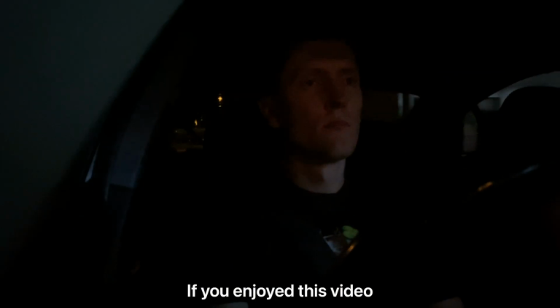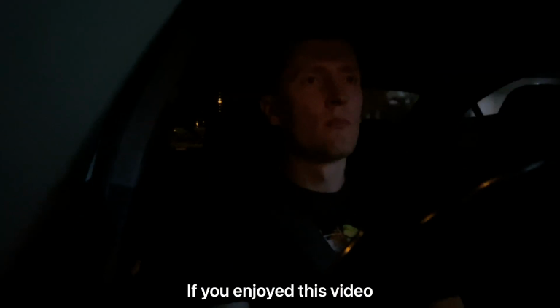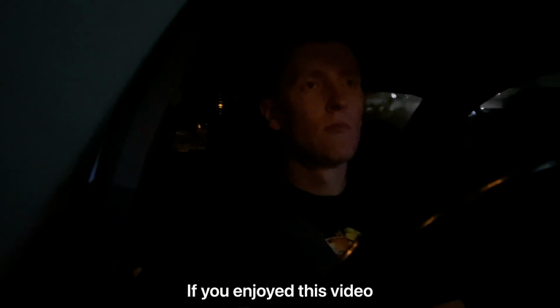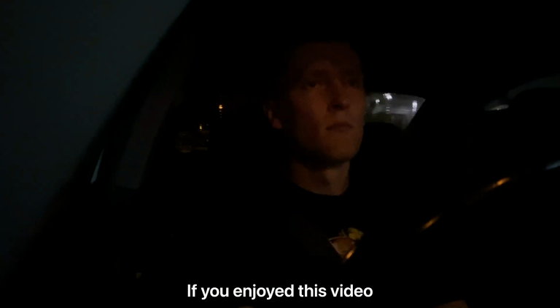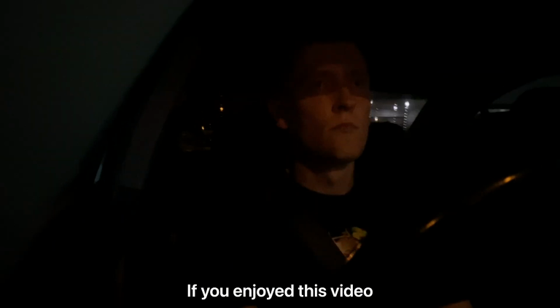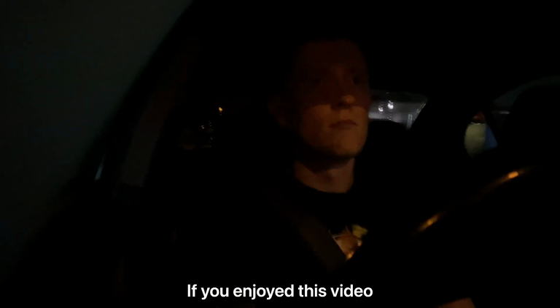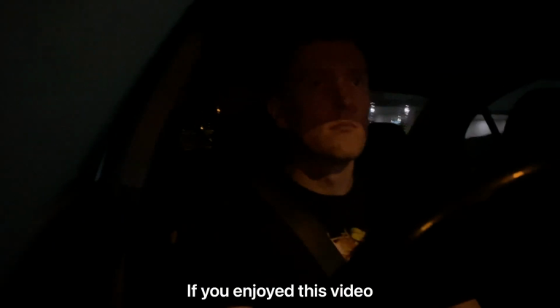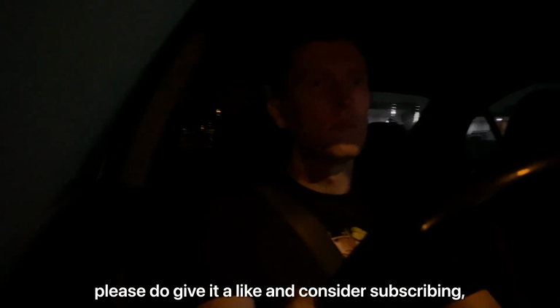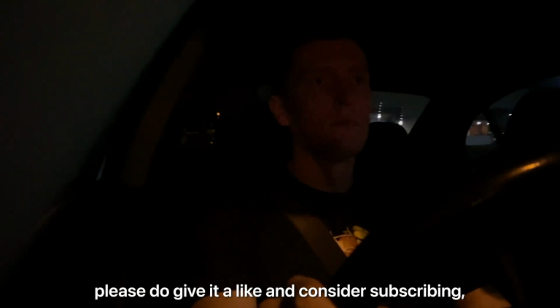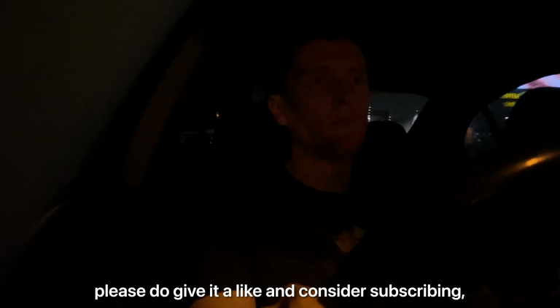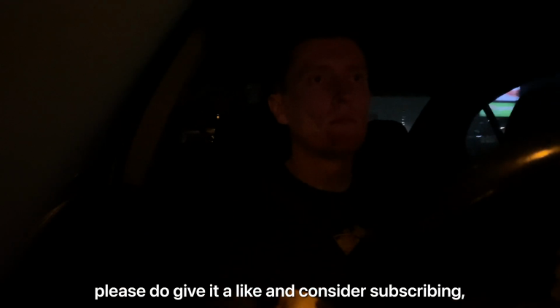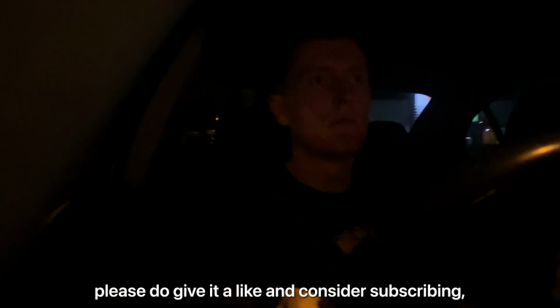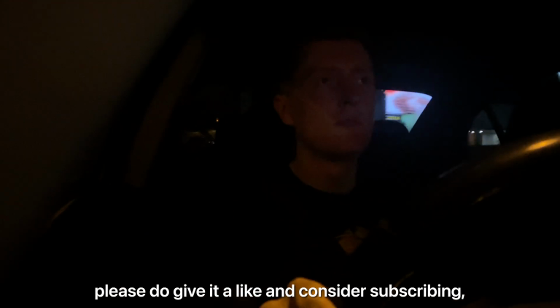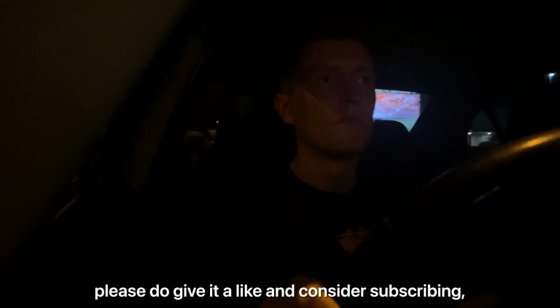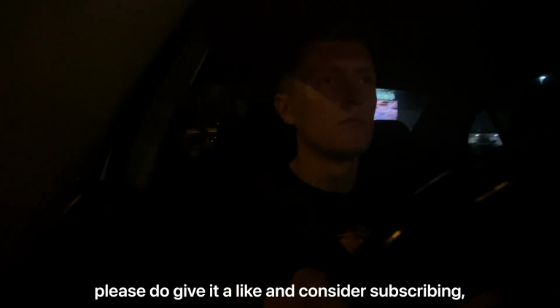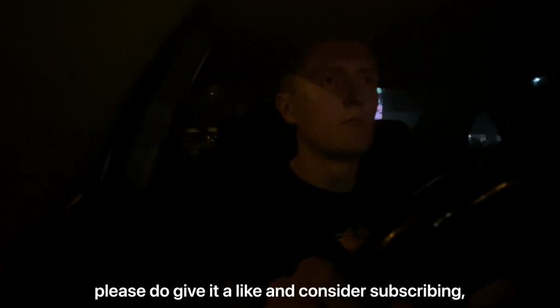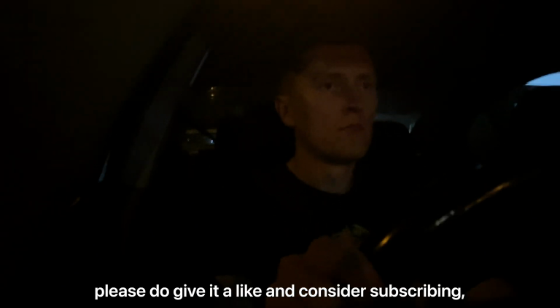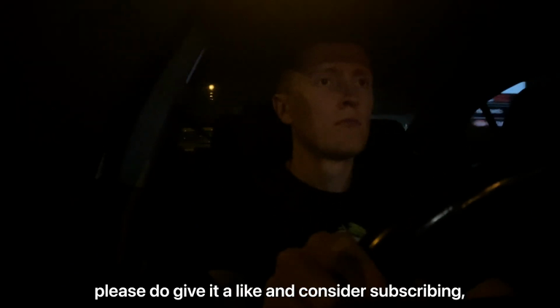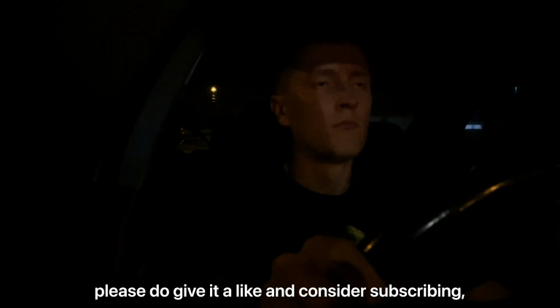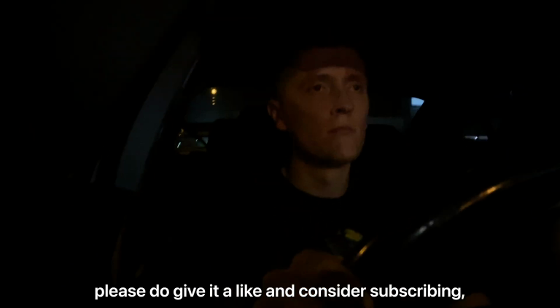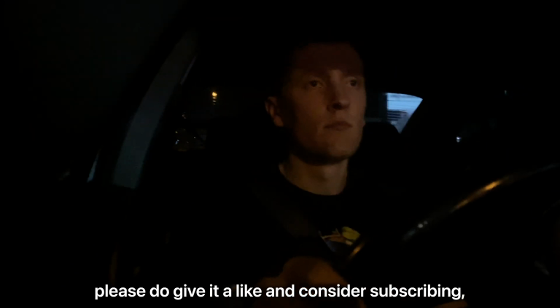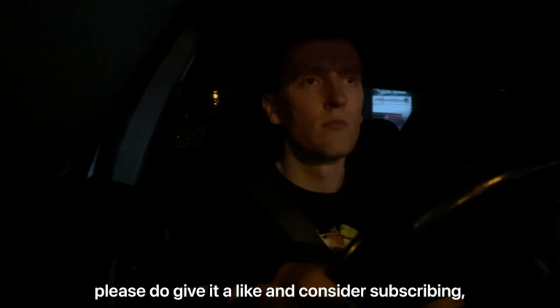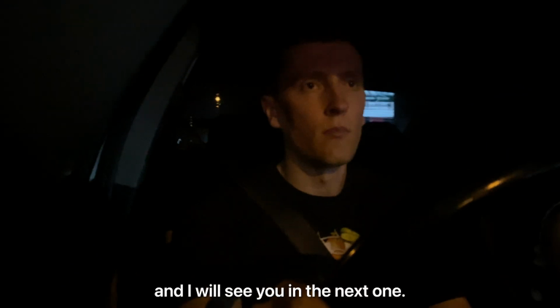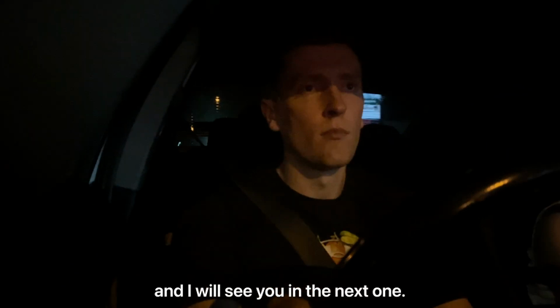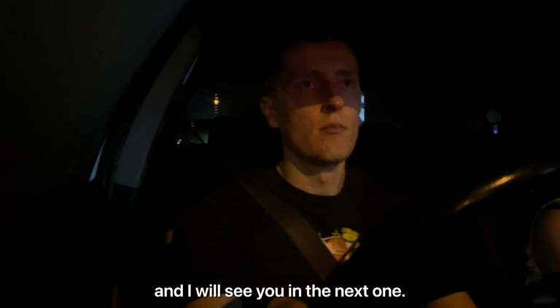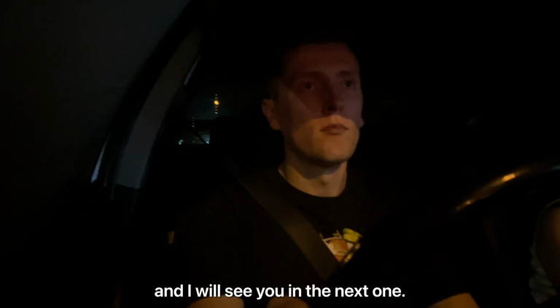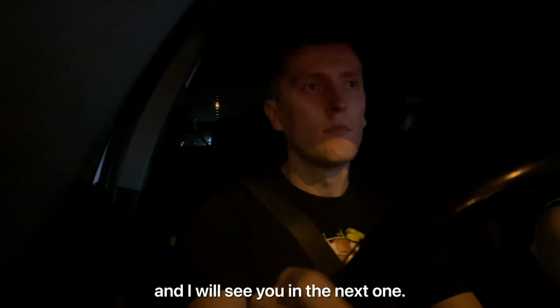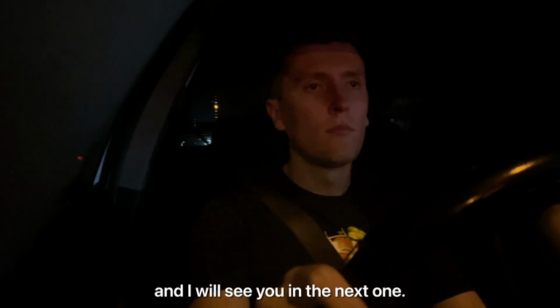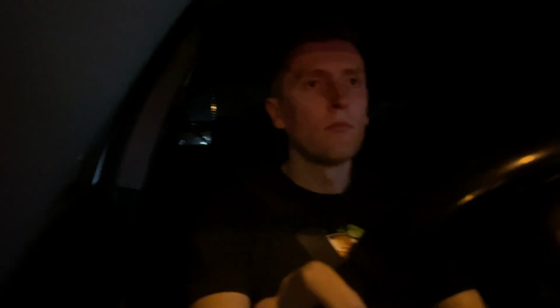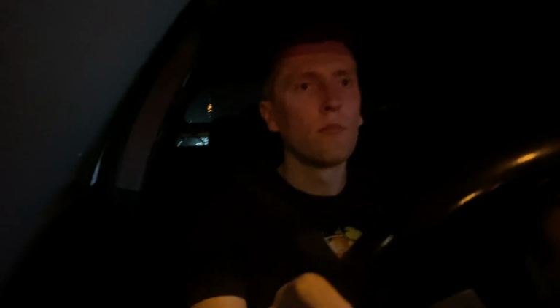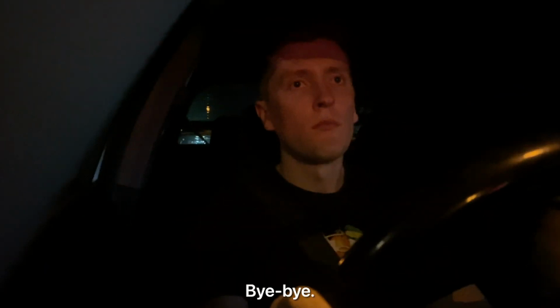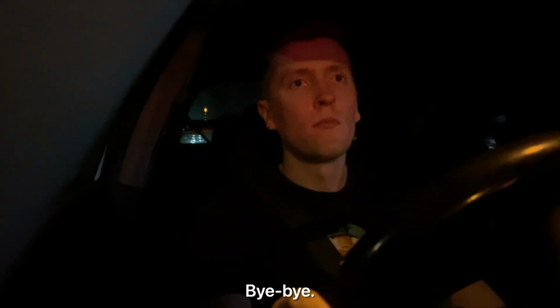If you enjoyed this video please do give it a like and consider subscribing, and I will see you in the next one. Bye bye.